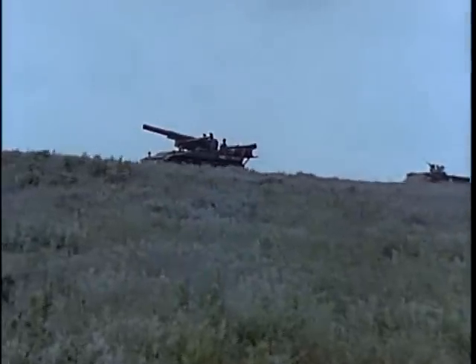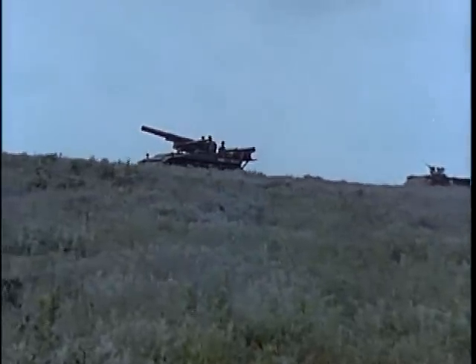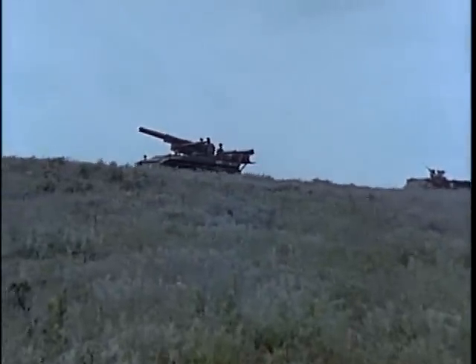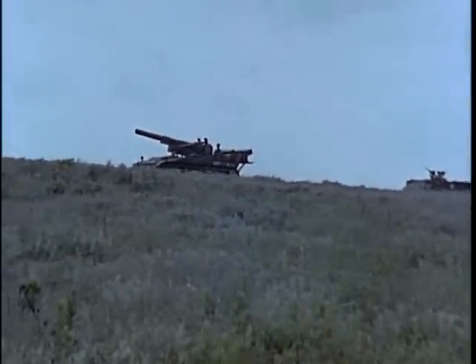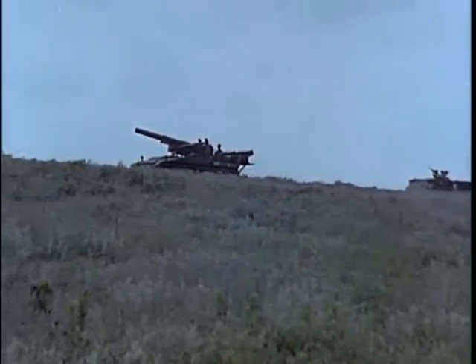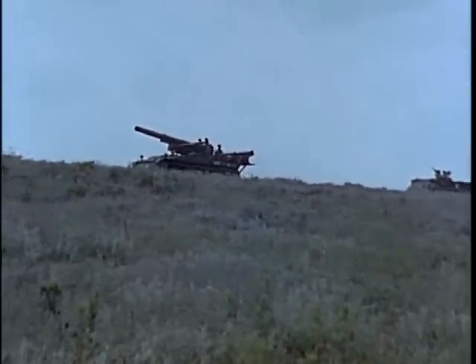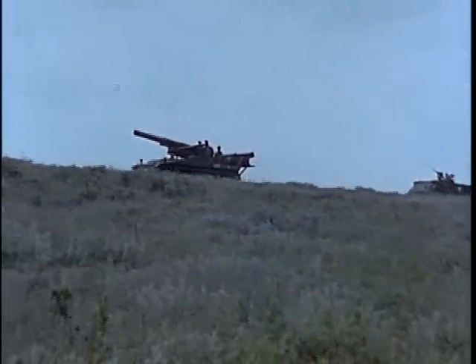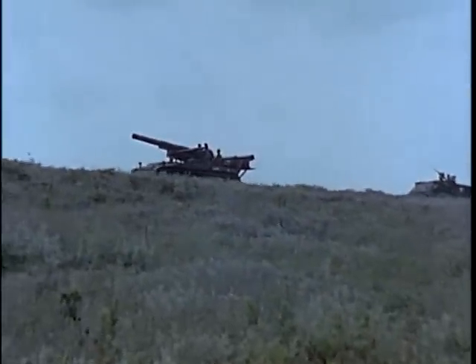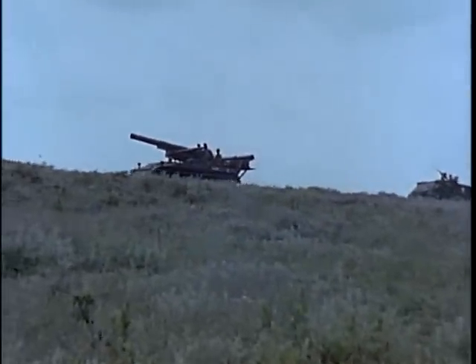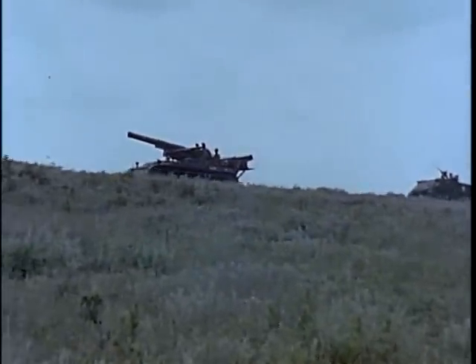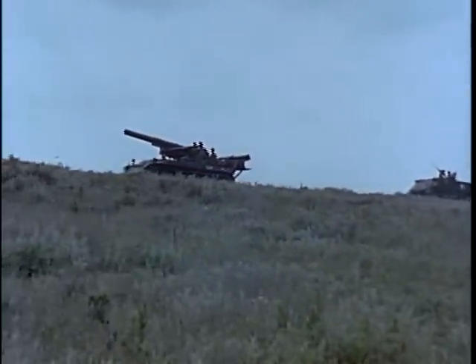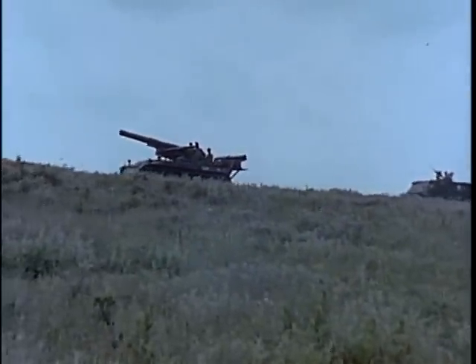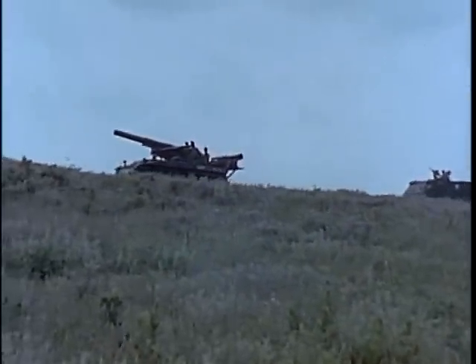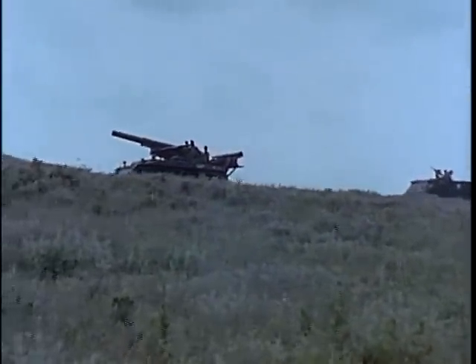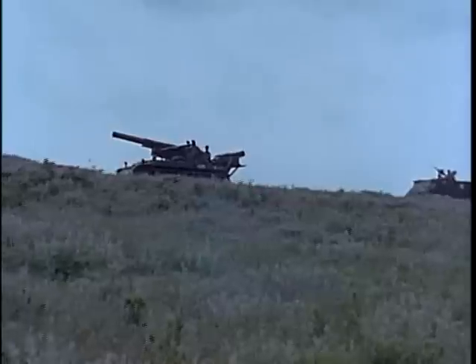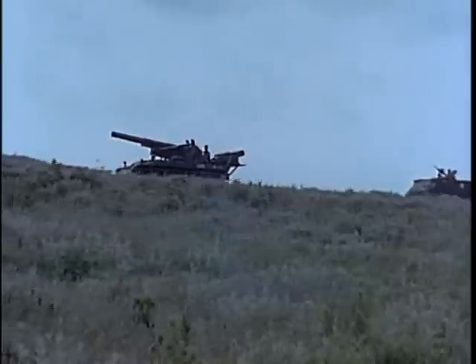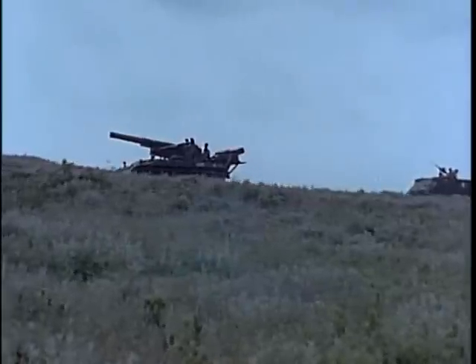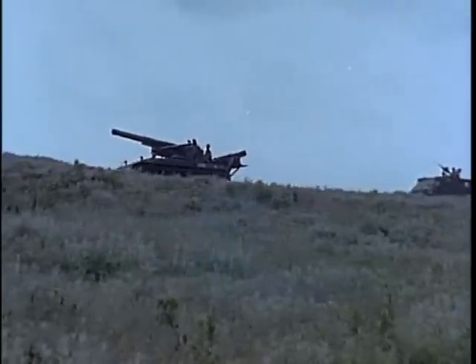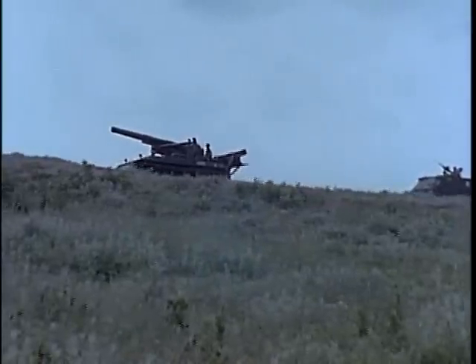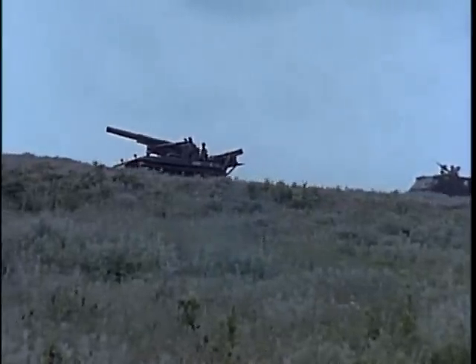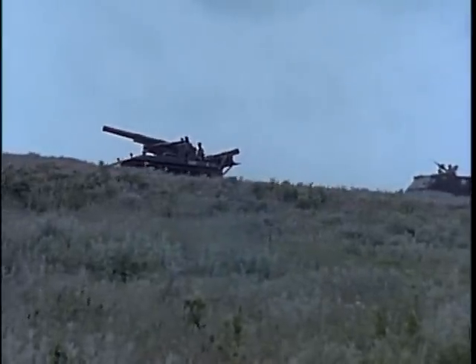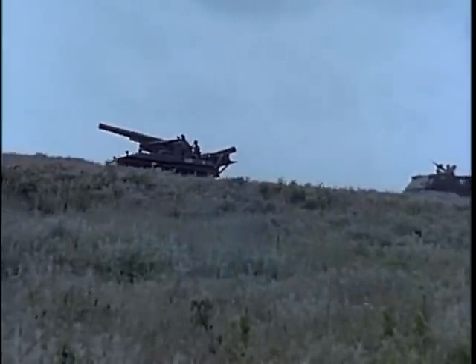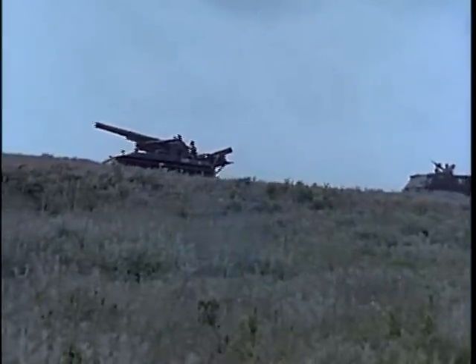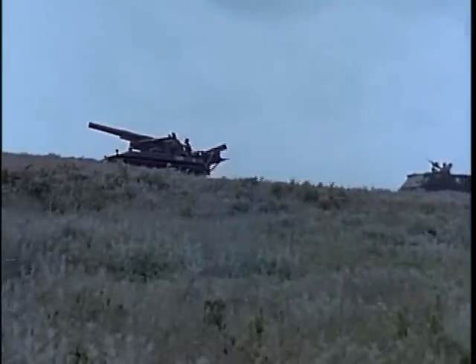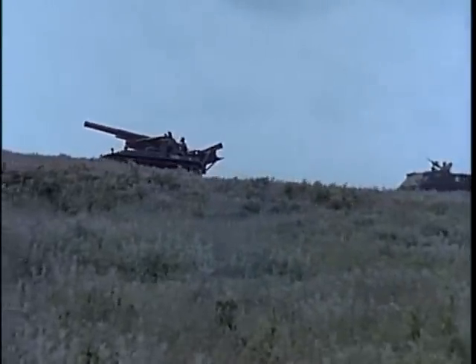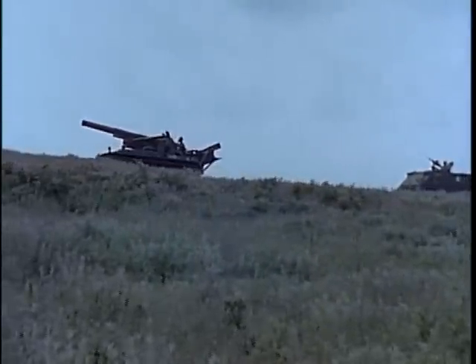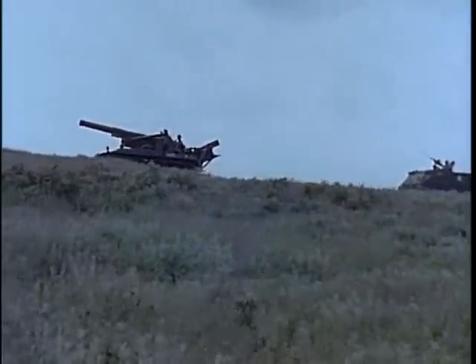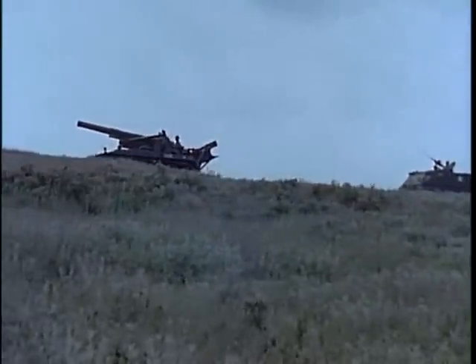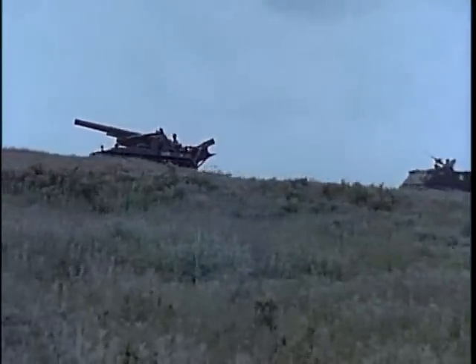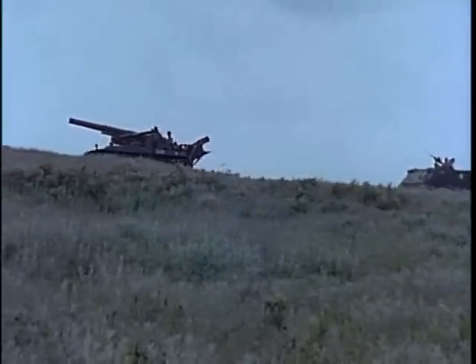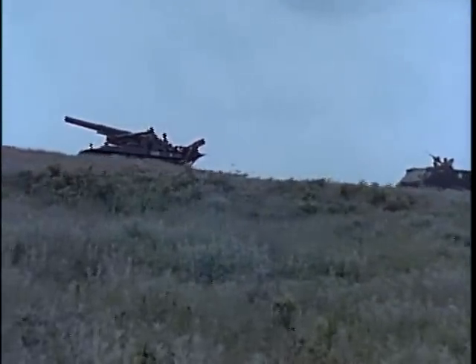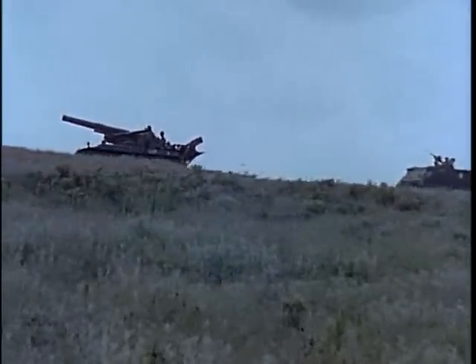Air transportable, the self-propelled 8-inch howitzer is a division, corps, or army support weapon.